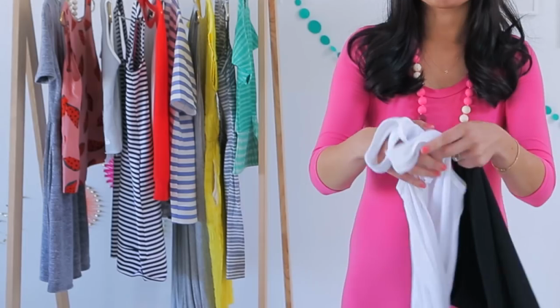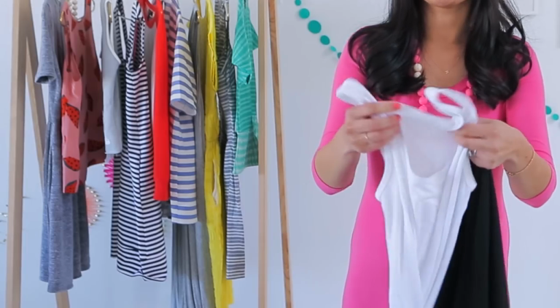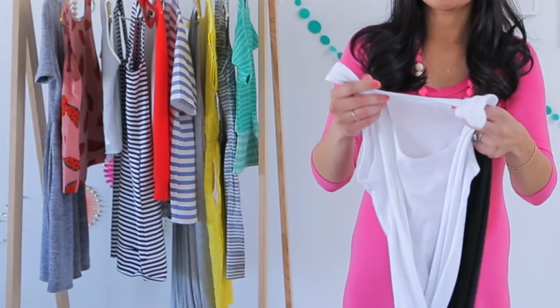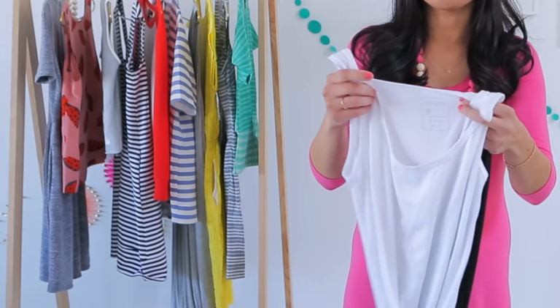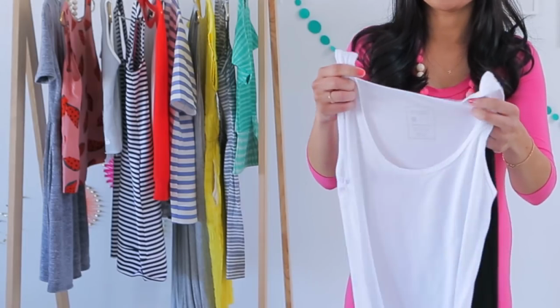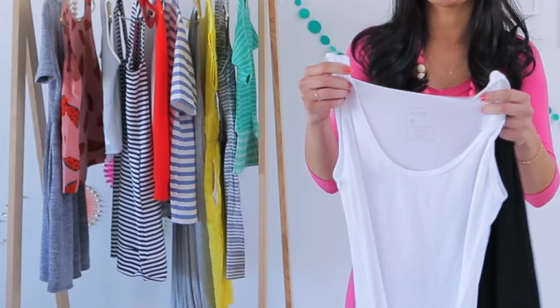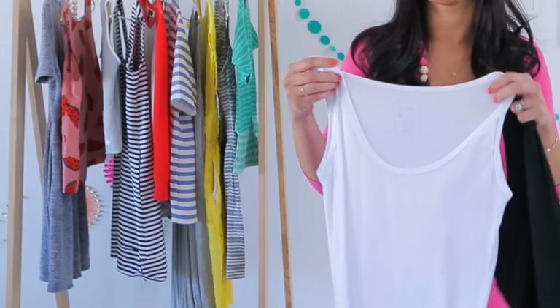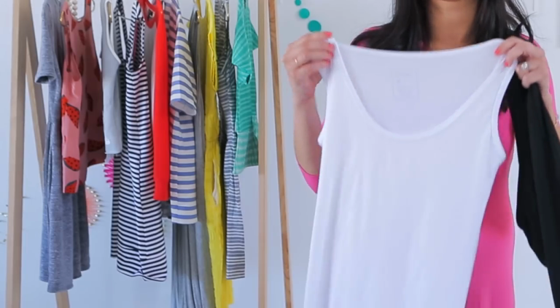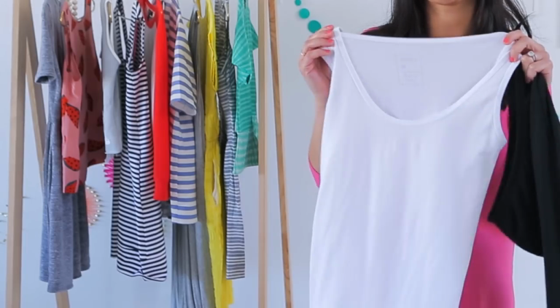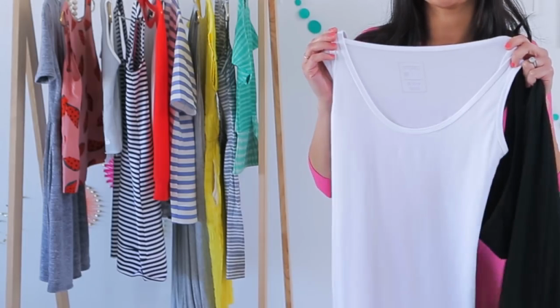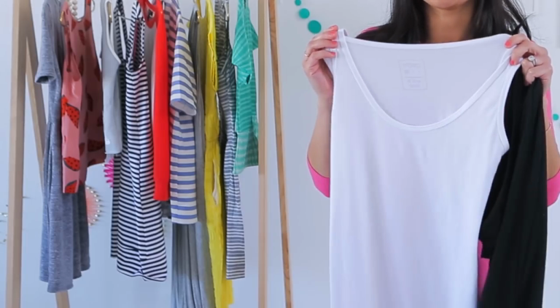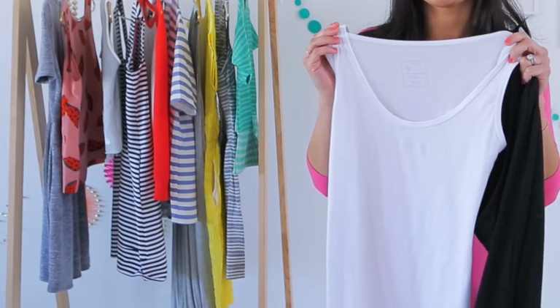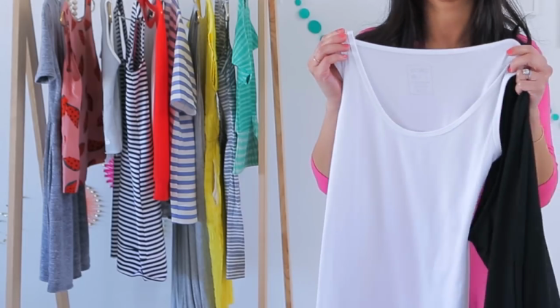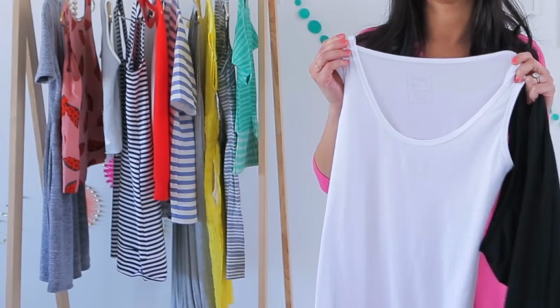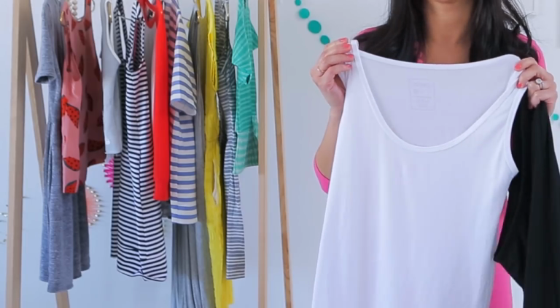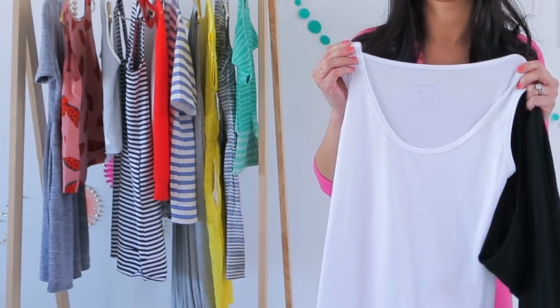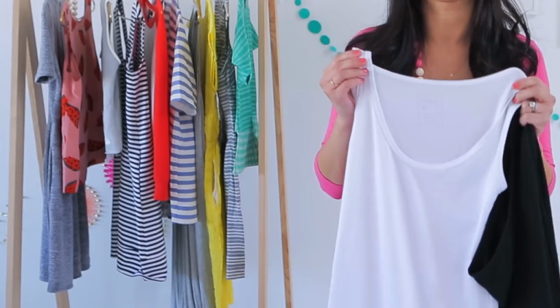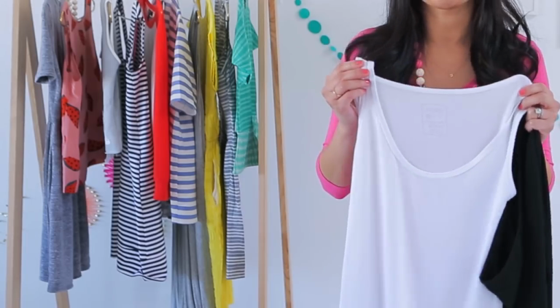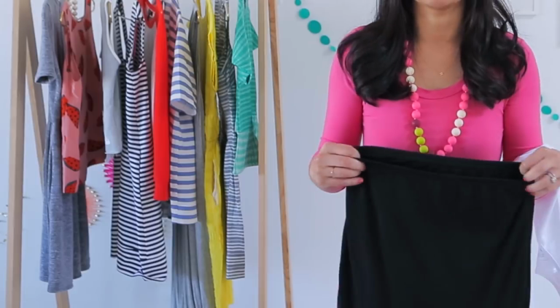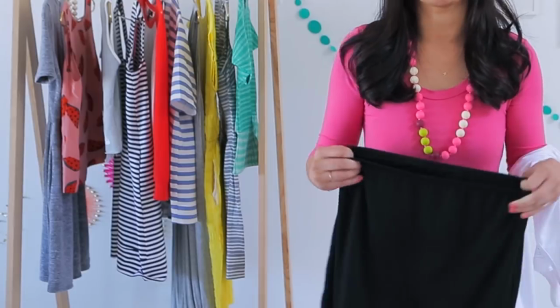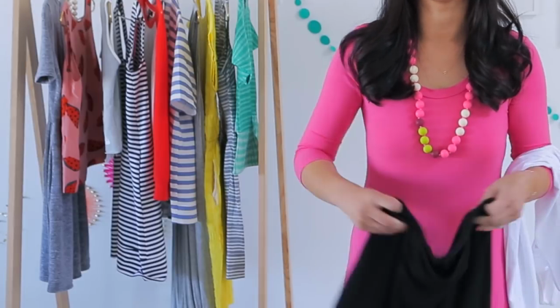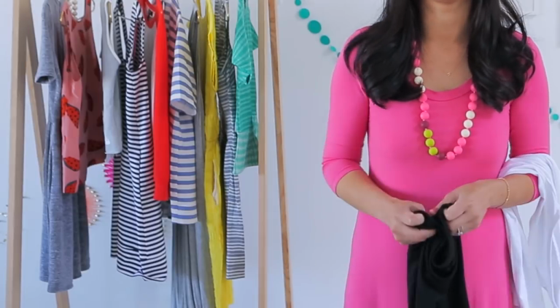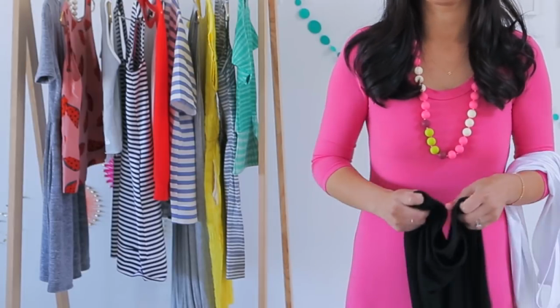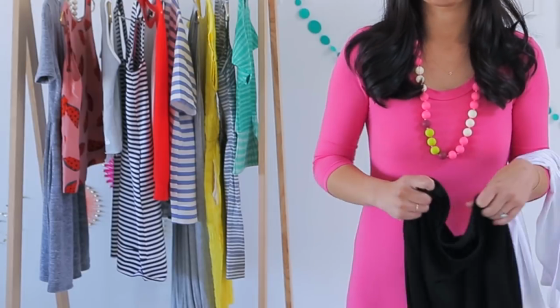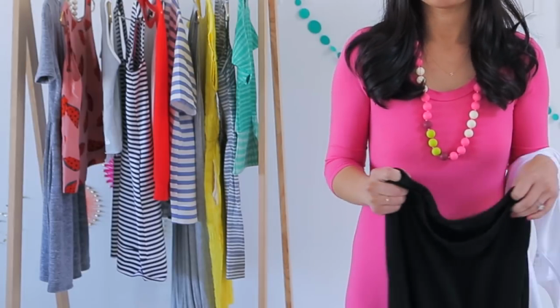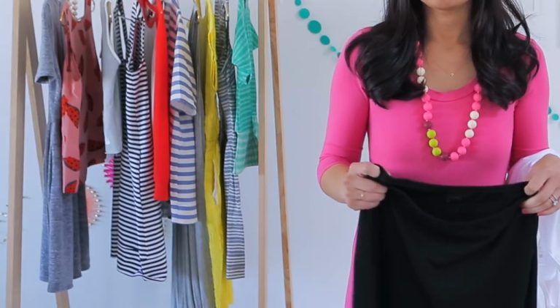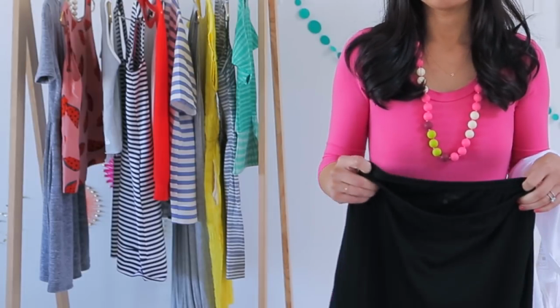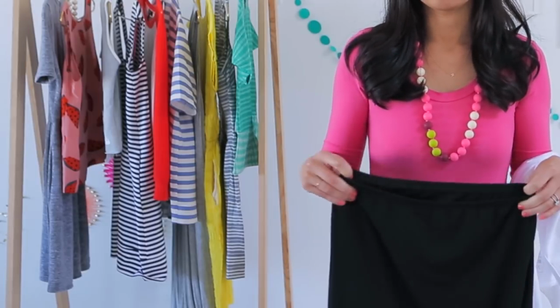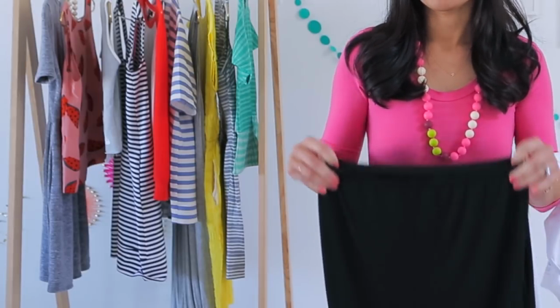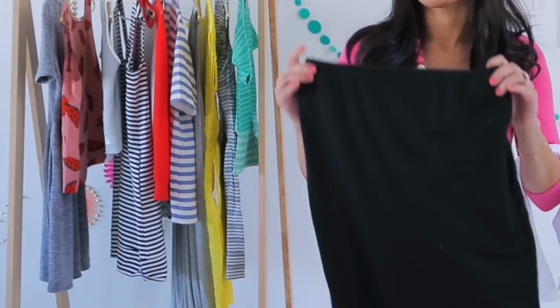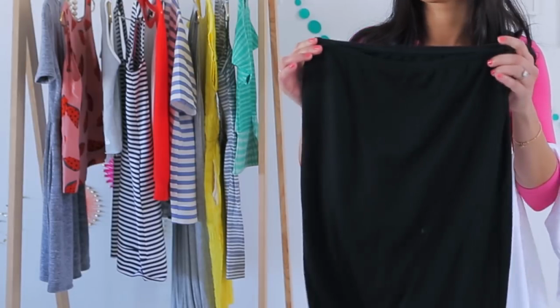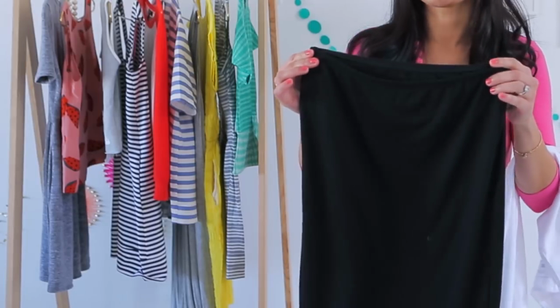During the course of this series I'll be sharing both some maternity essentials and ways to maximize your current closet.